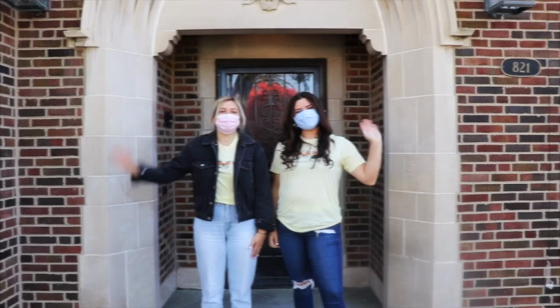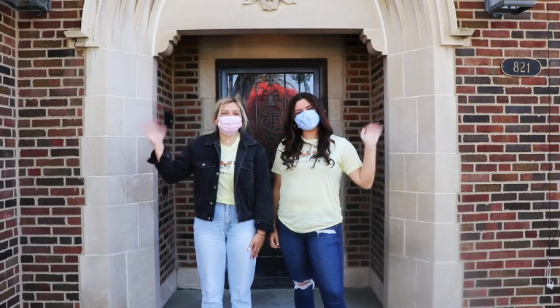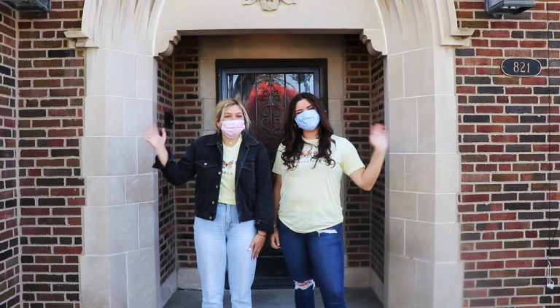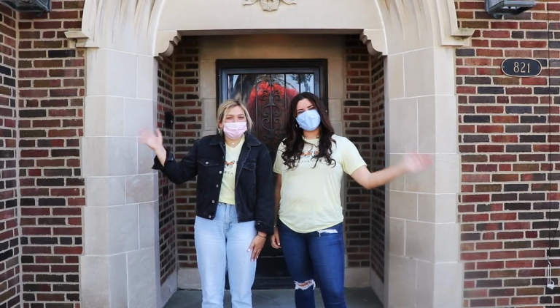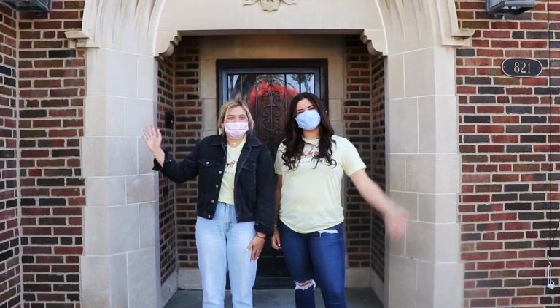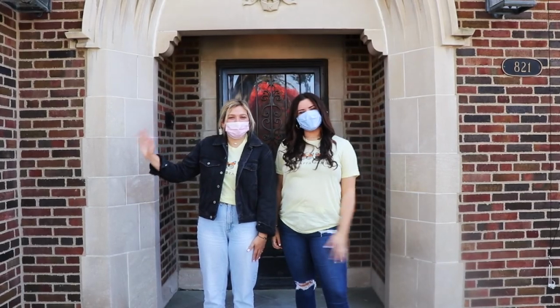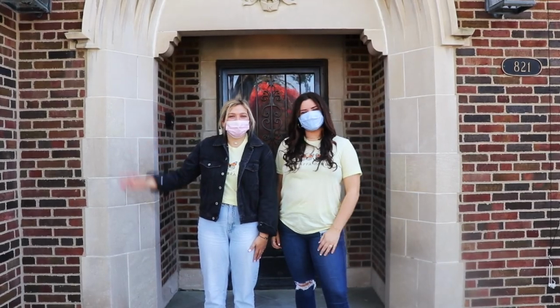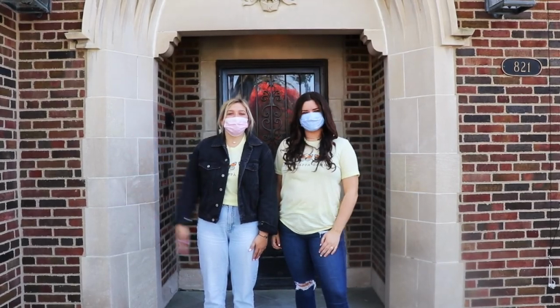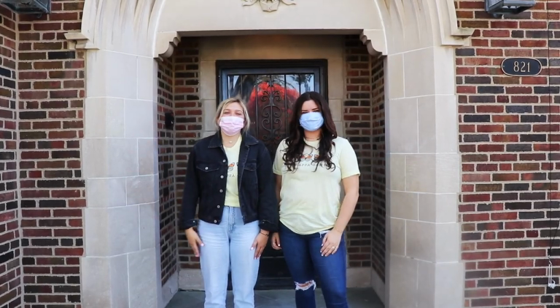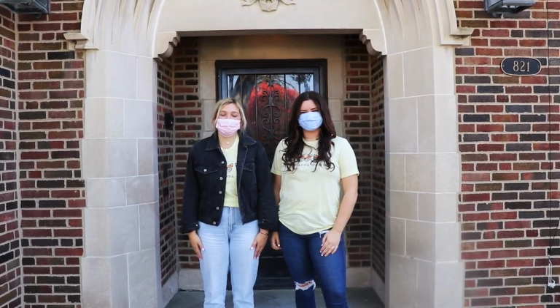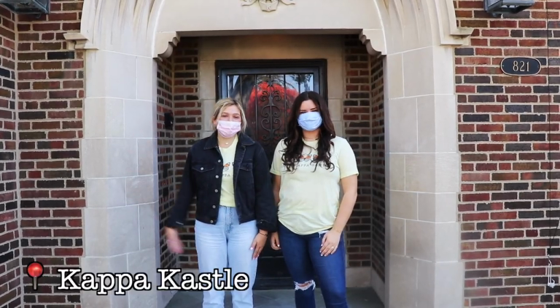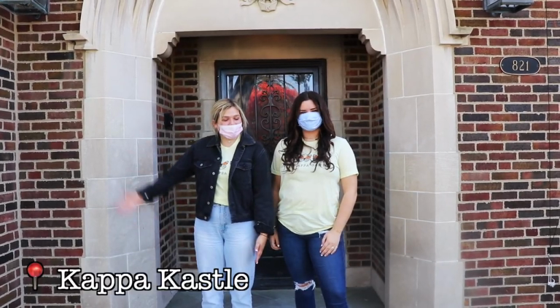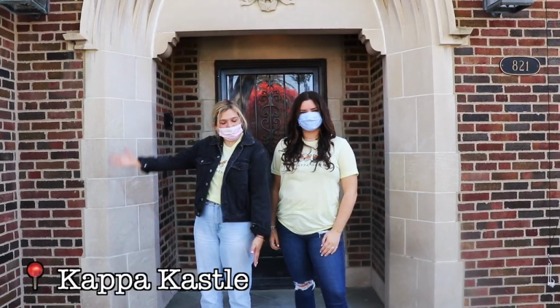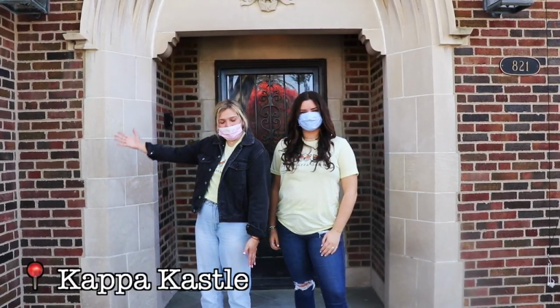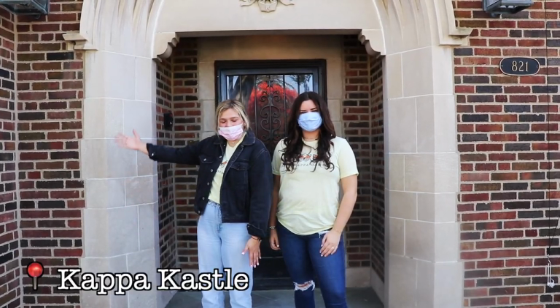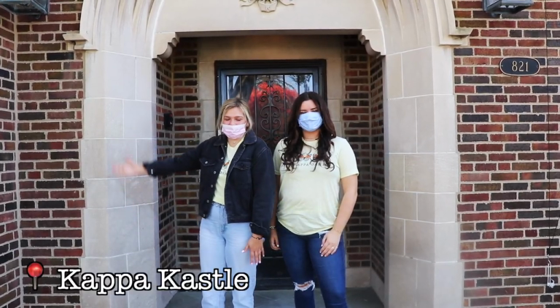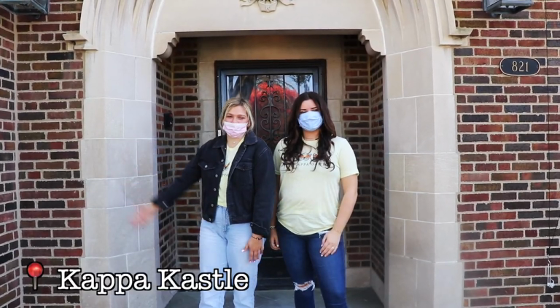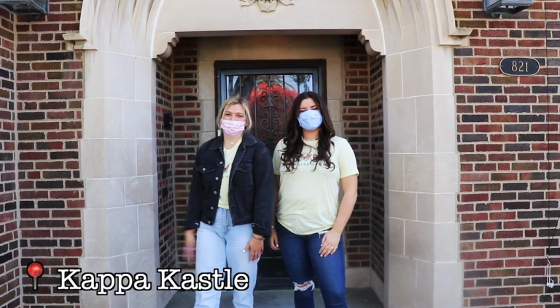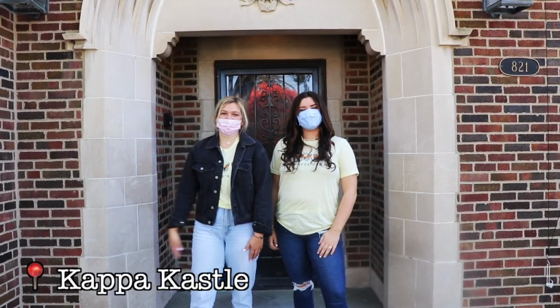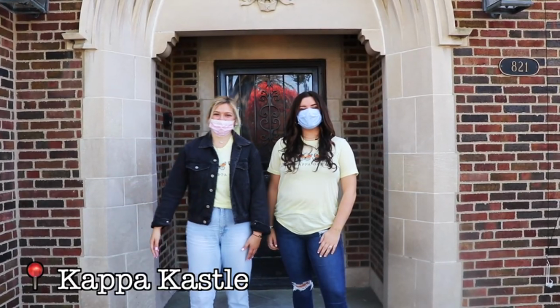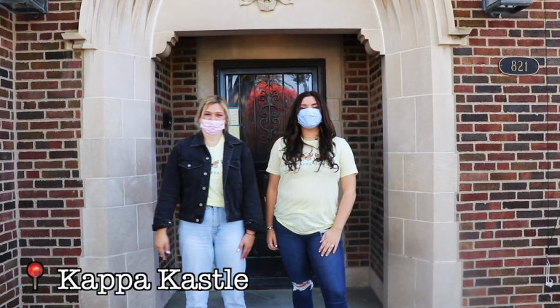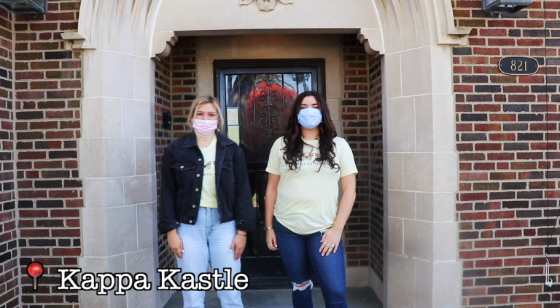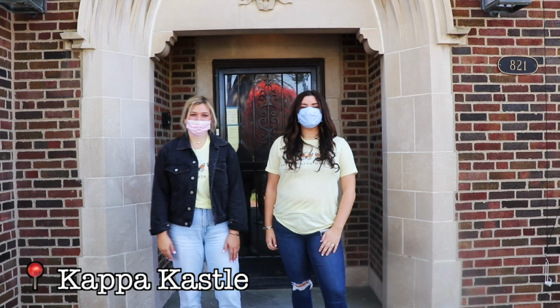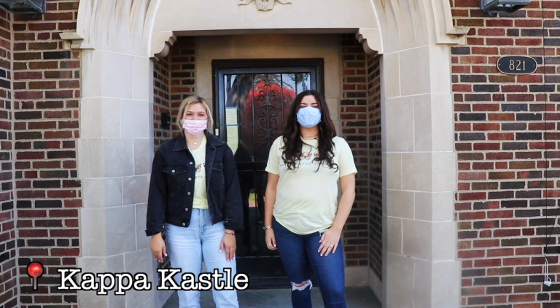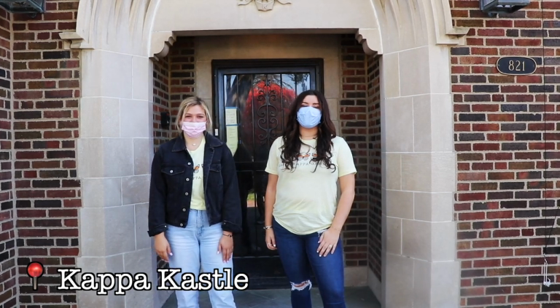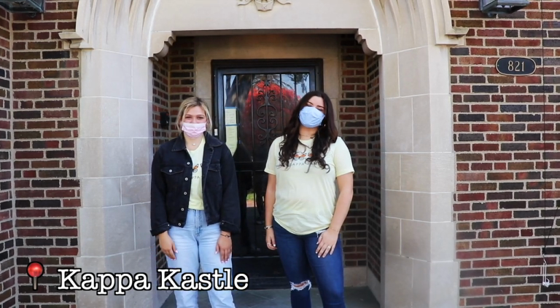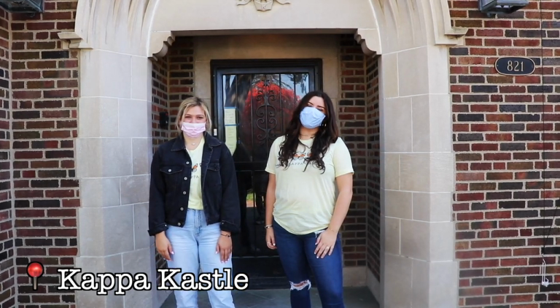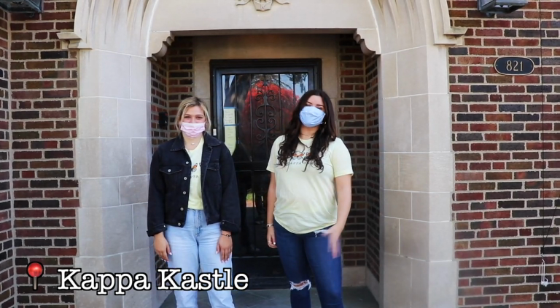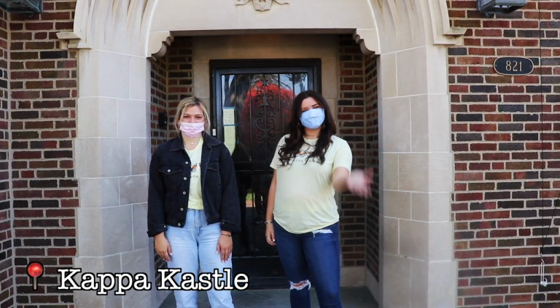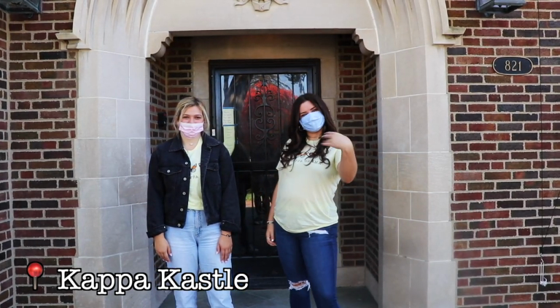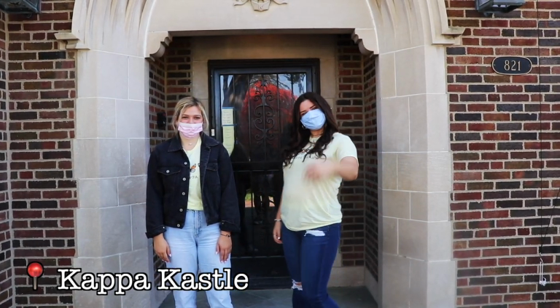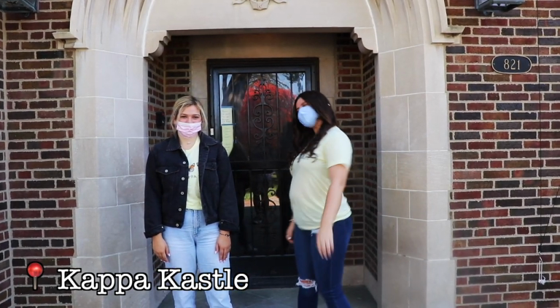What's up Butler? Welcome to the Kappa Castle. Today we're going to give you a tour of our home. Right this way.